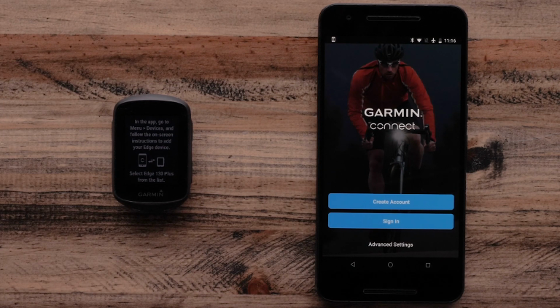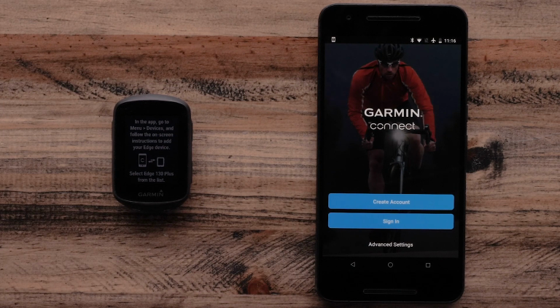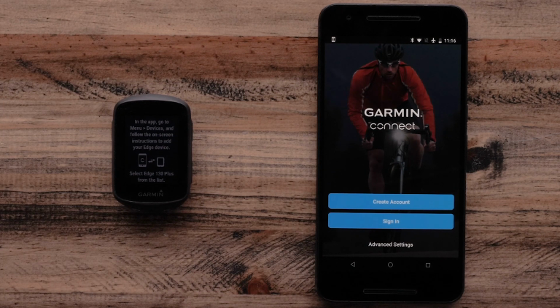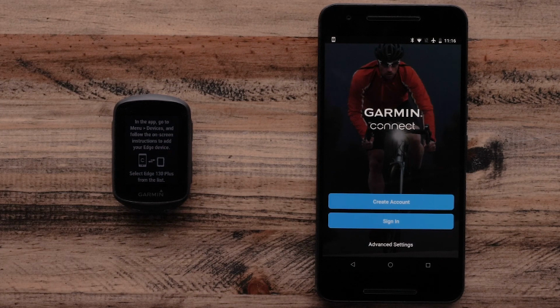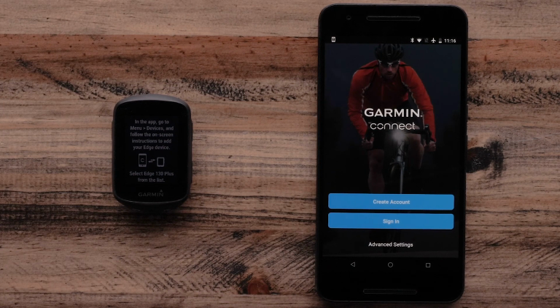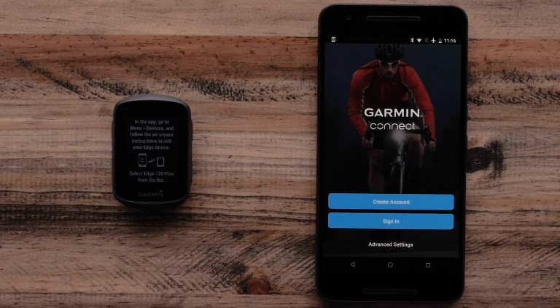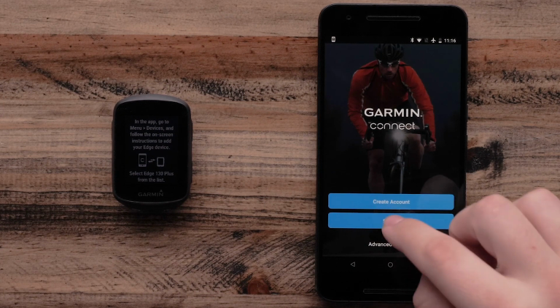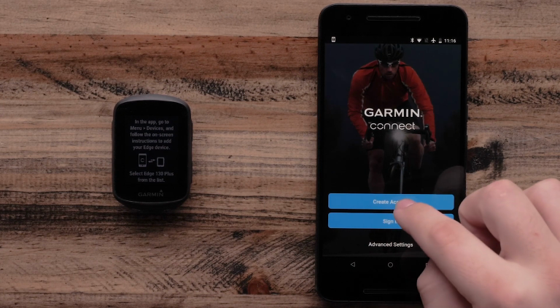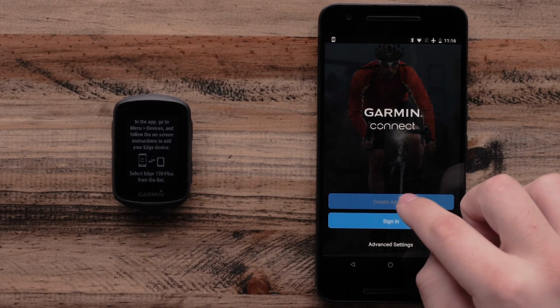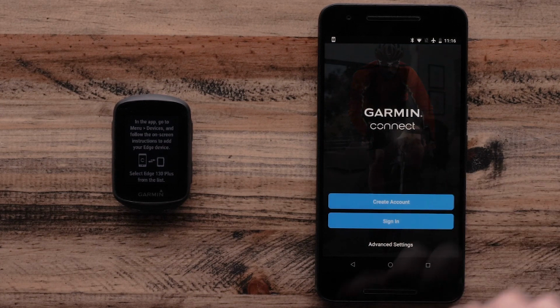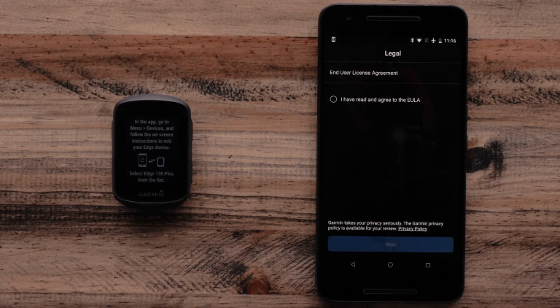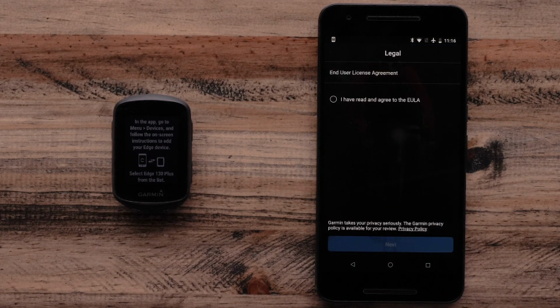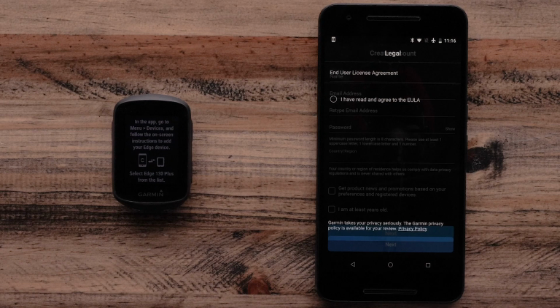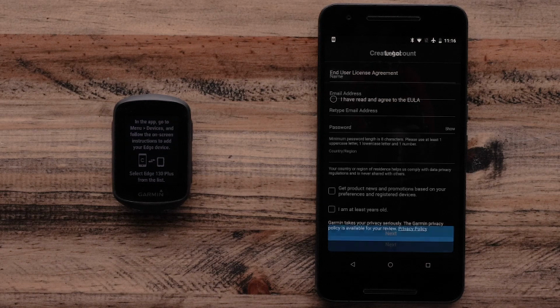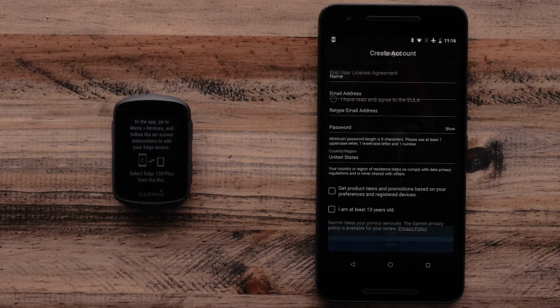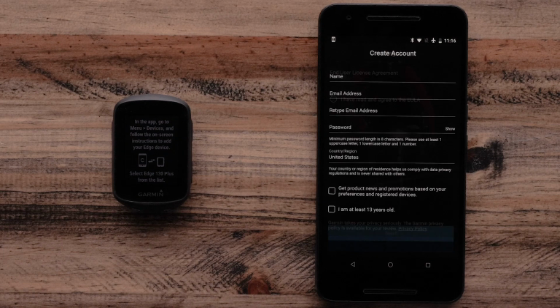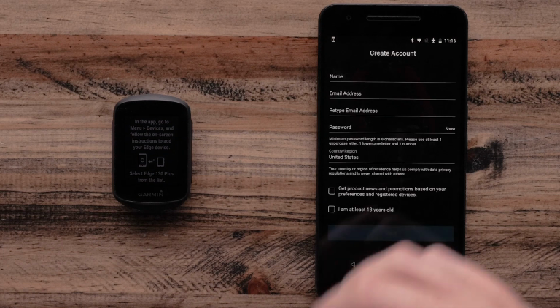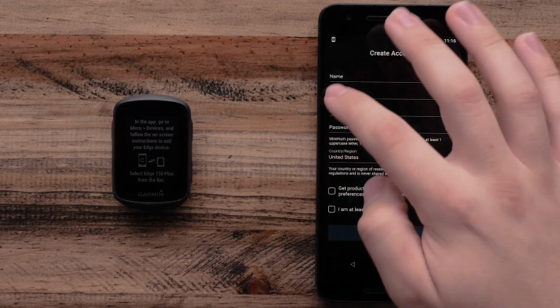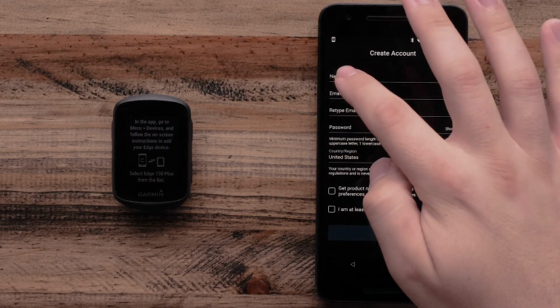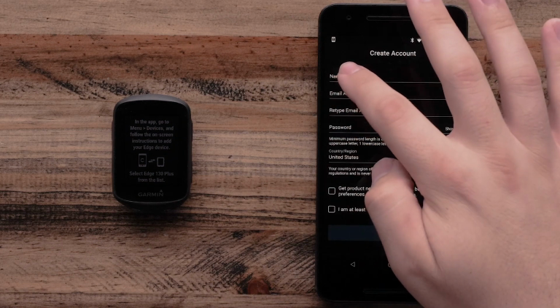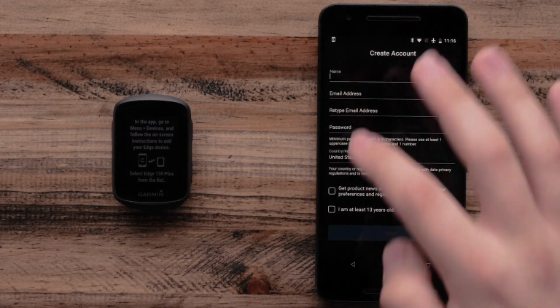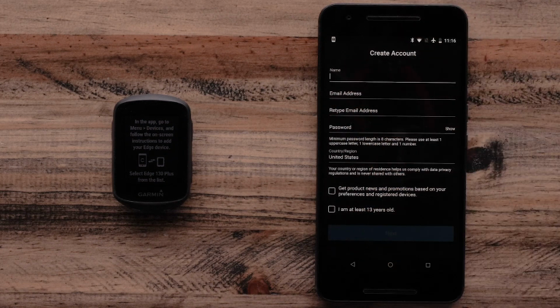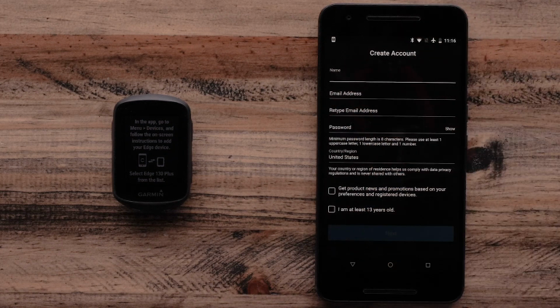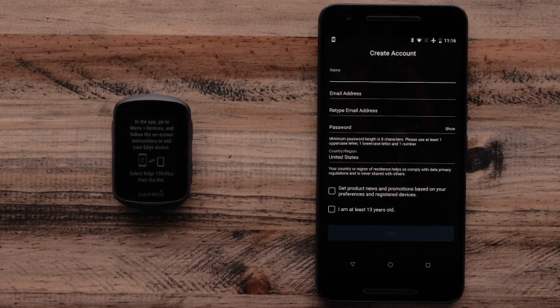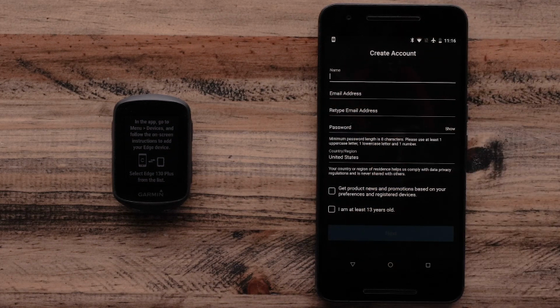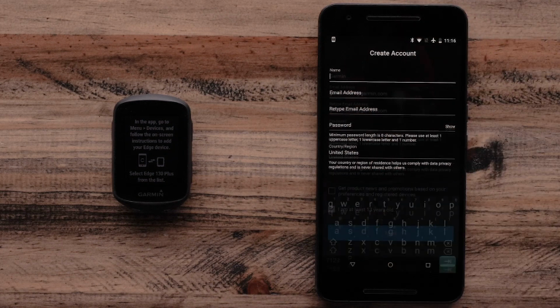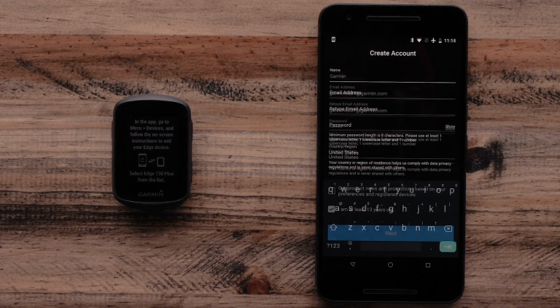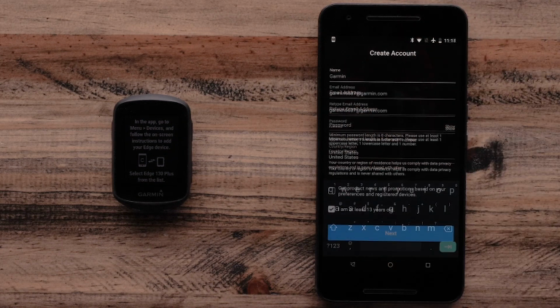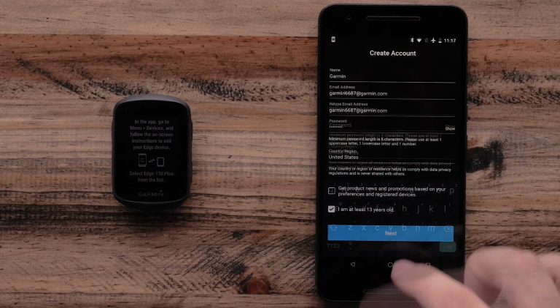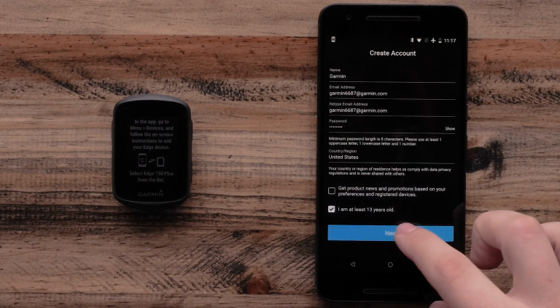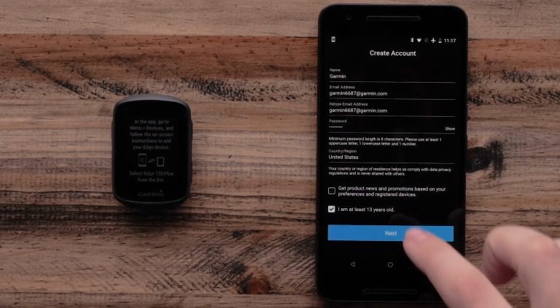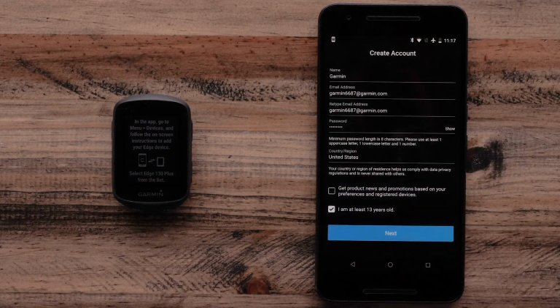In the Garmin Connect app, select Create New Account. Then enter your personal information and select Next.